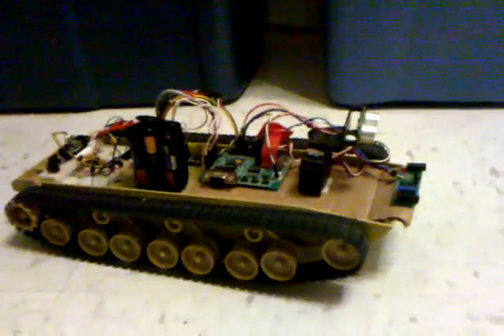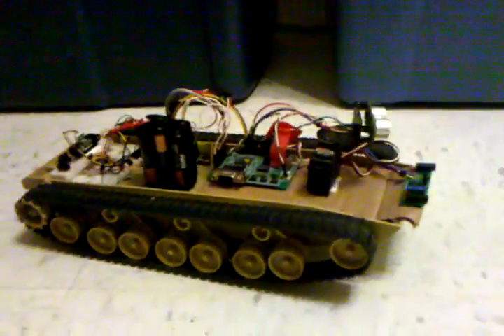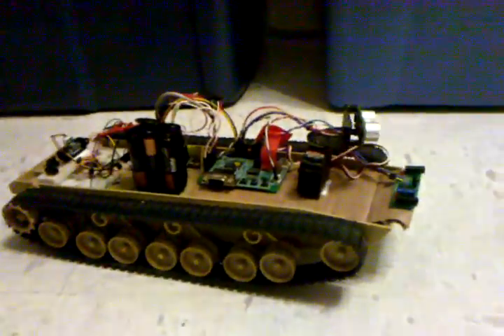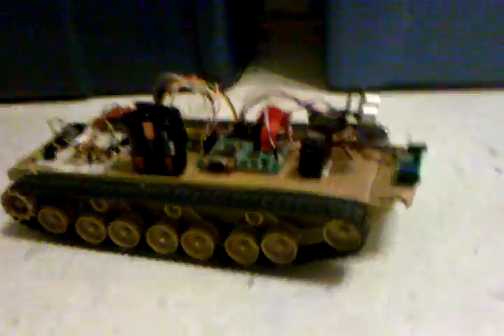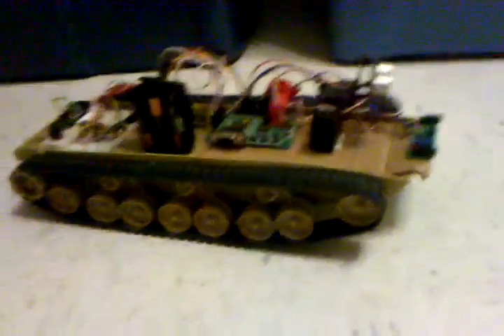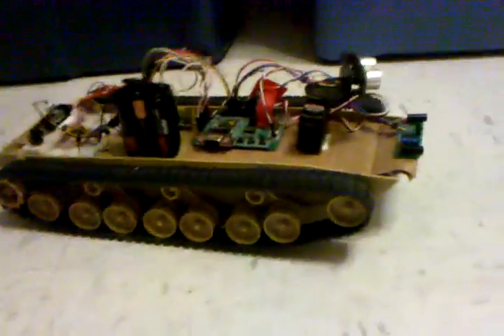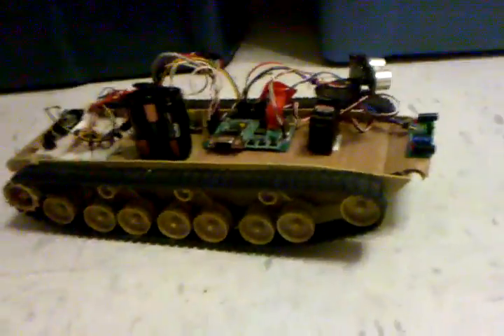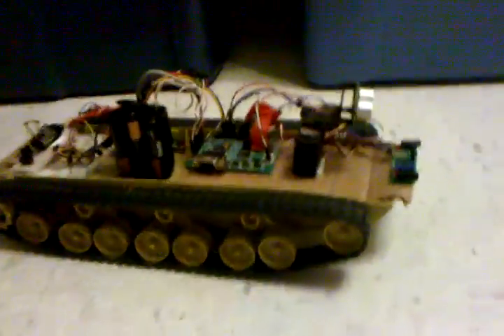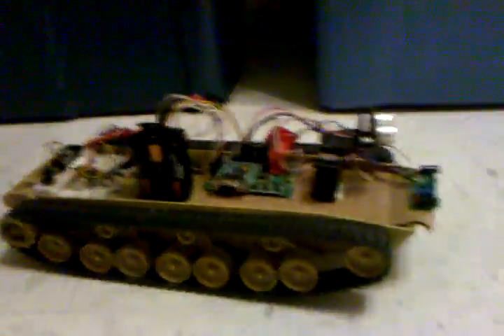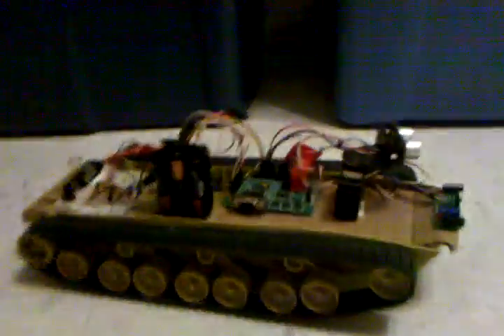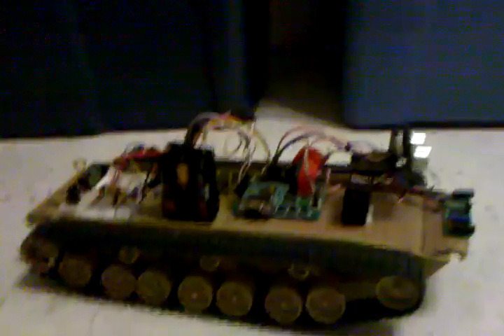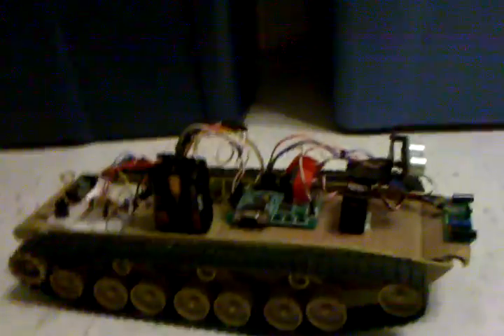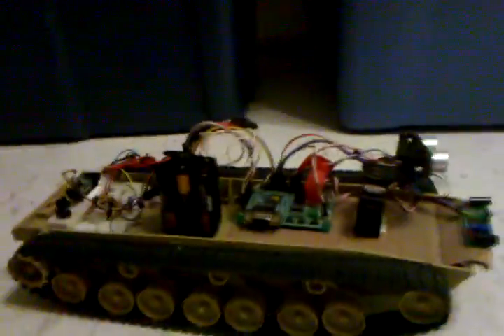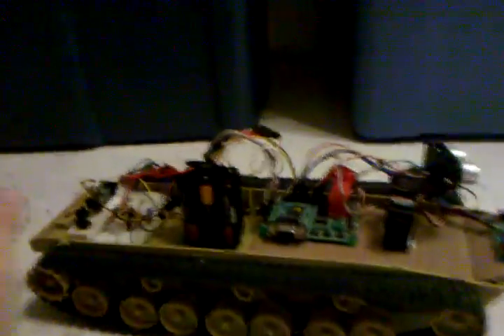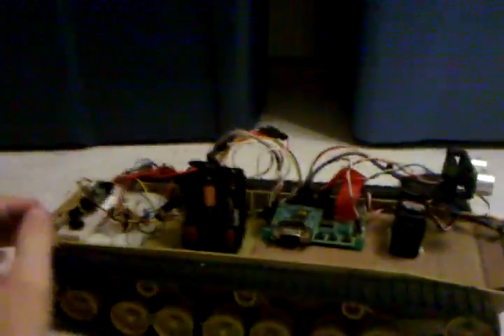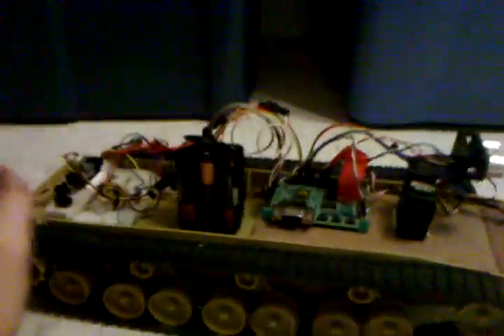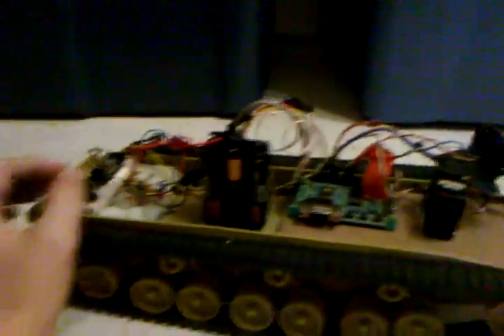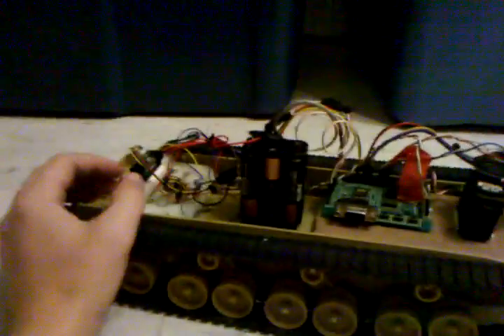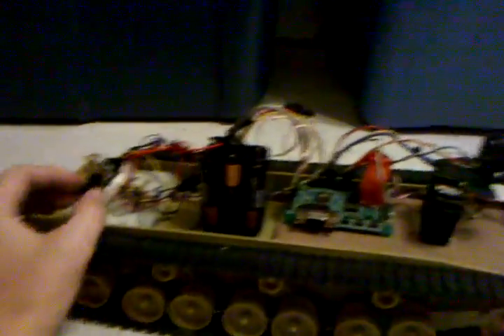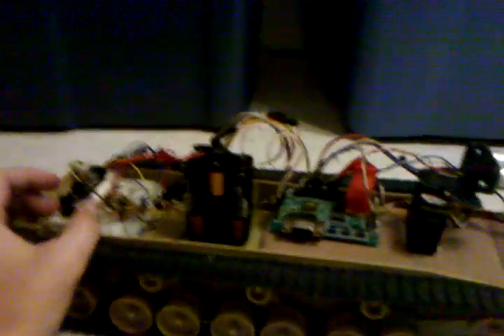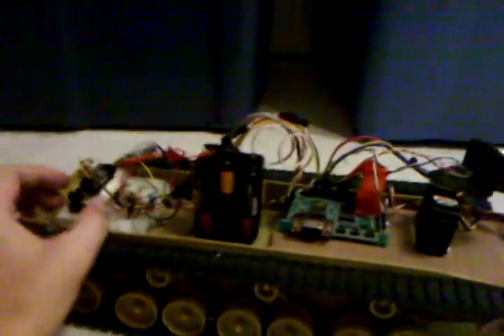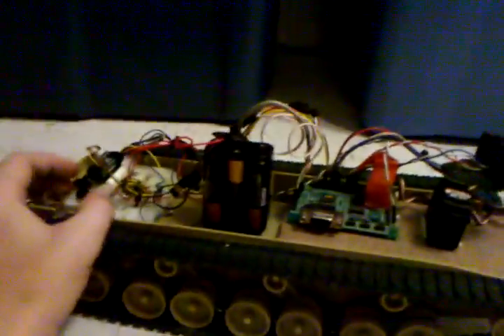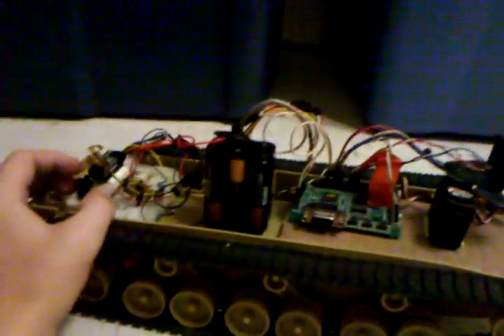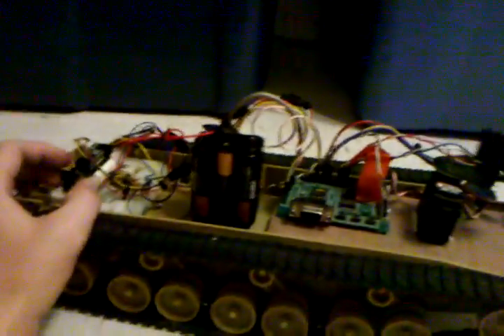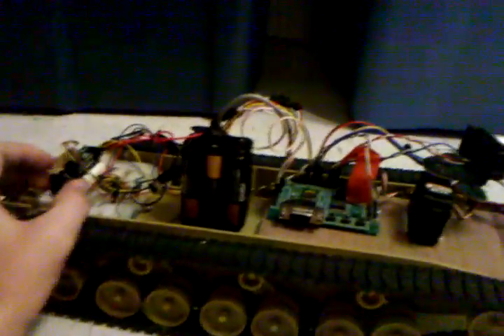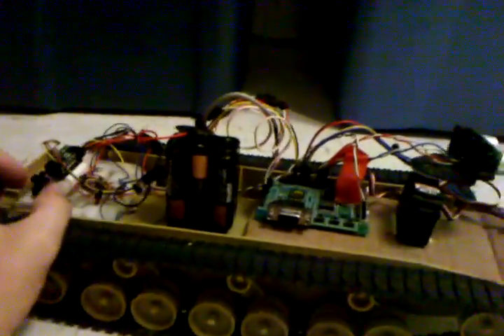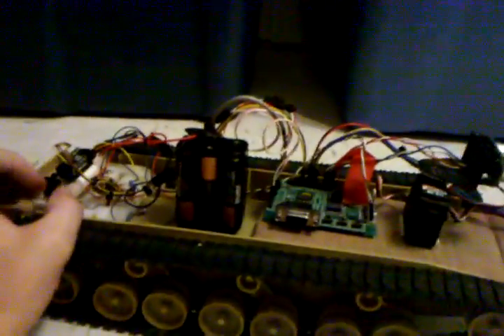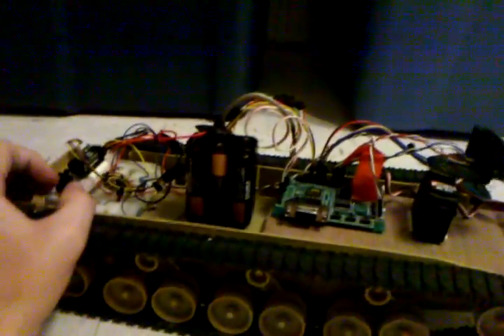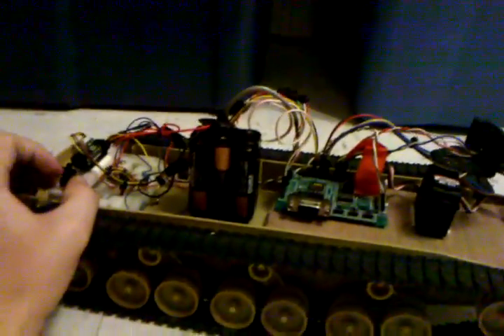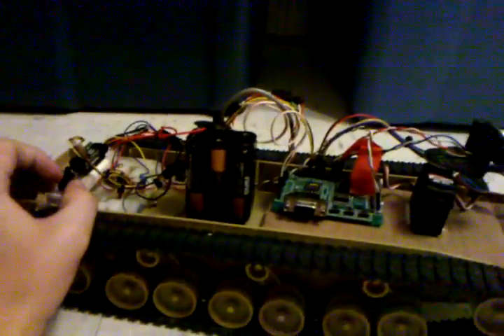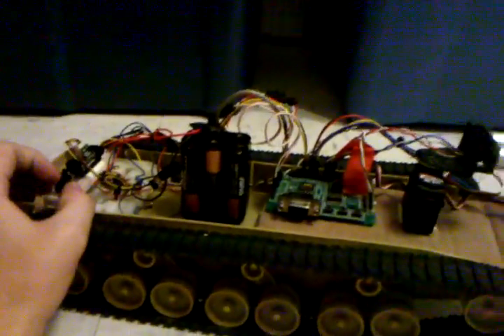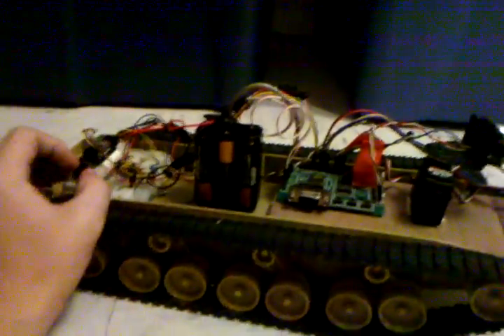Anyway, without further ado, let me switch on the power to the motors. Let's cut this thing loose.